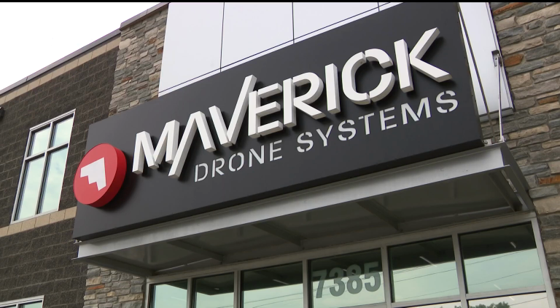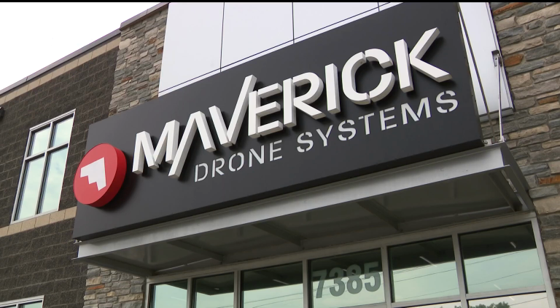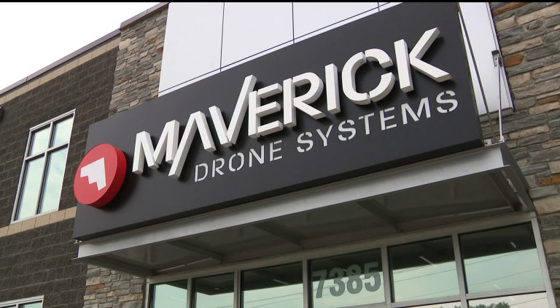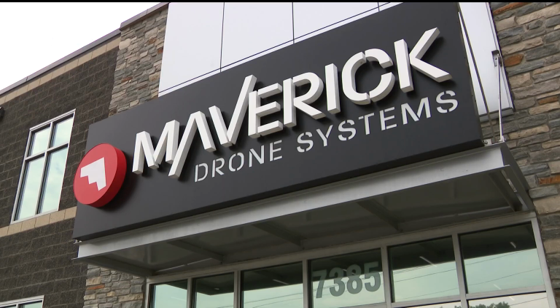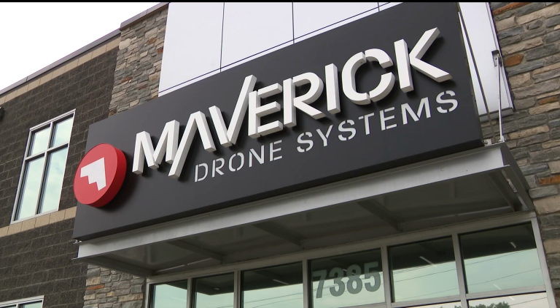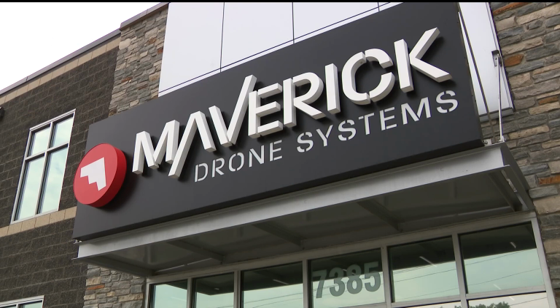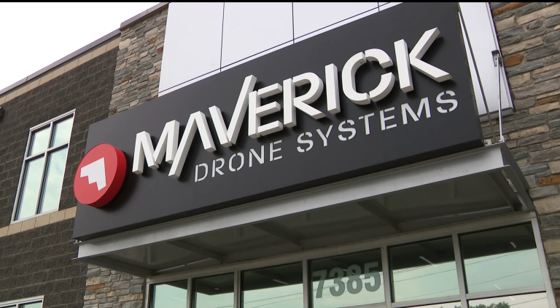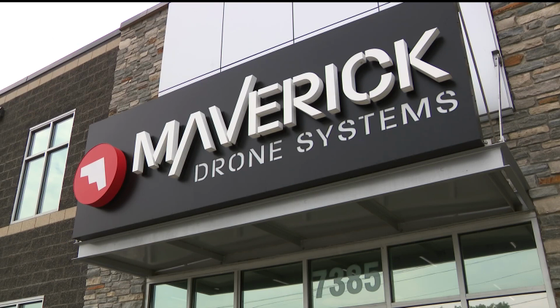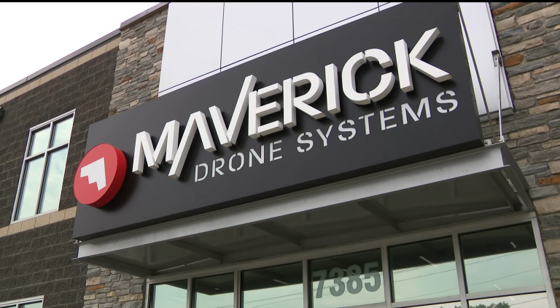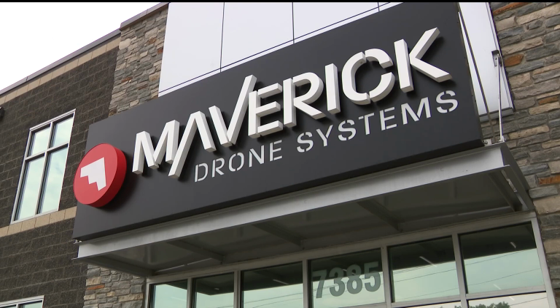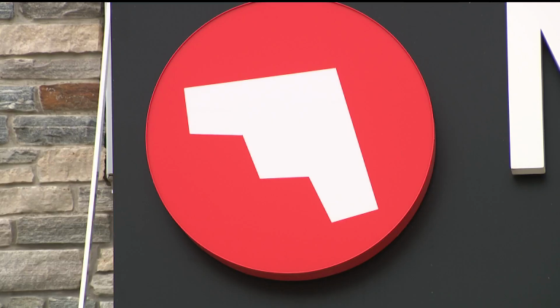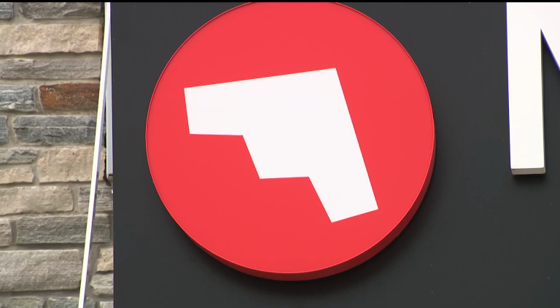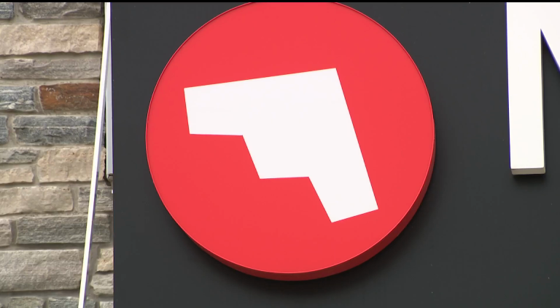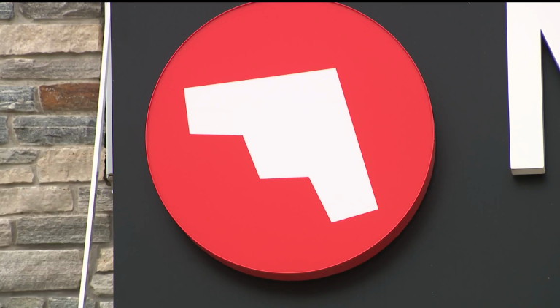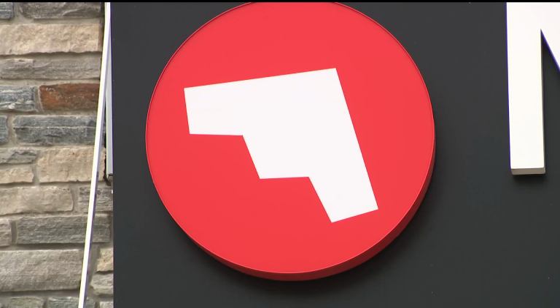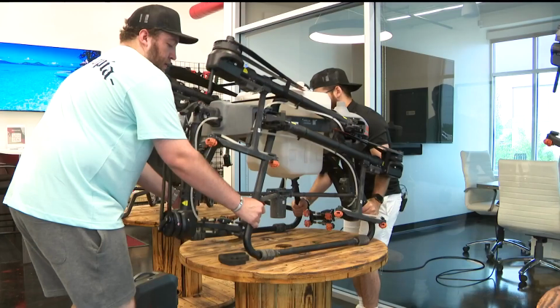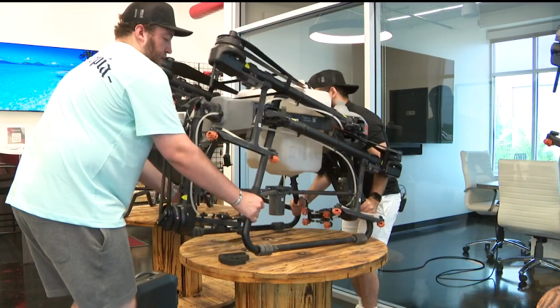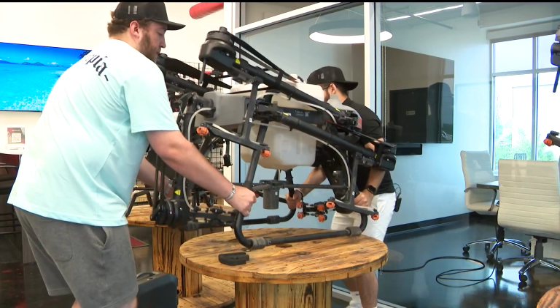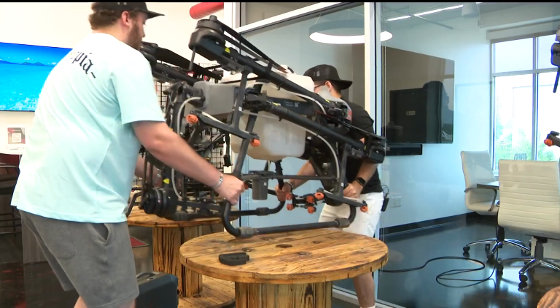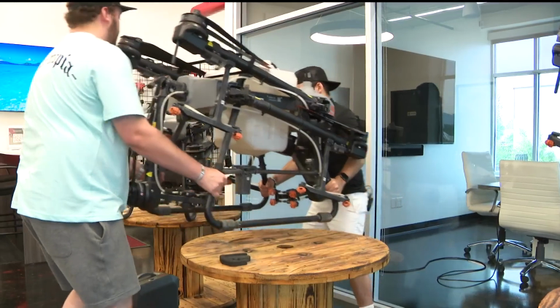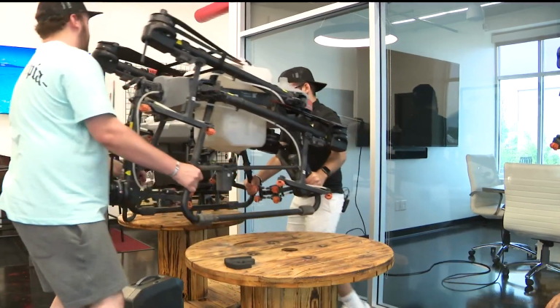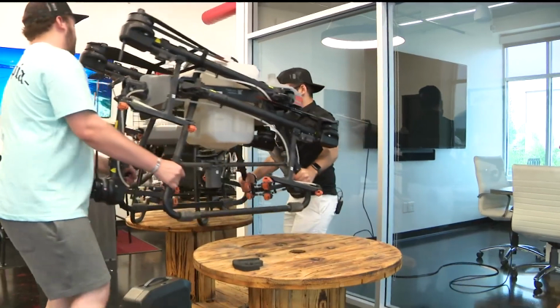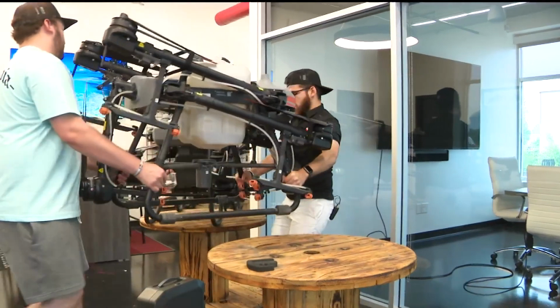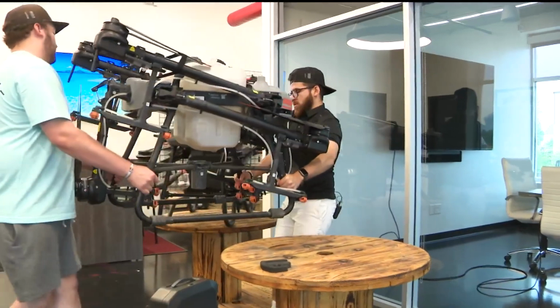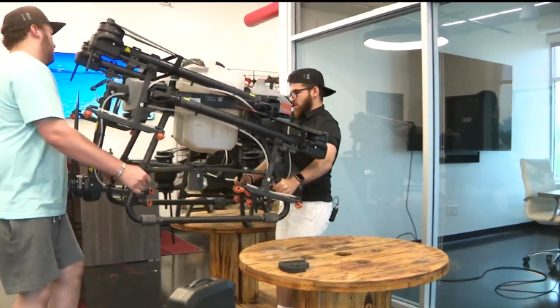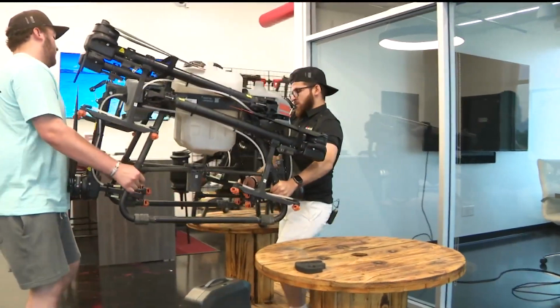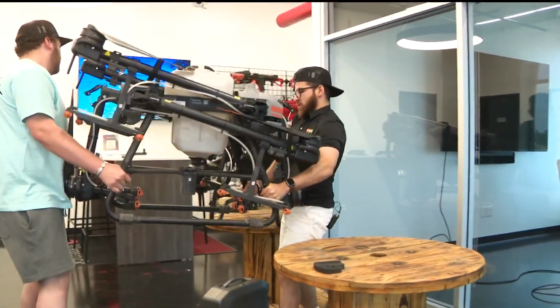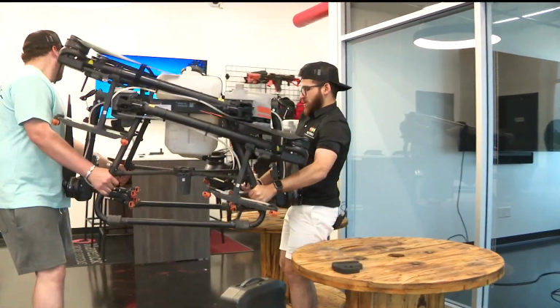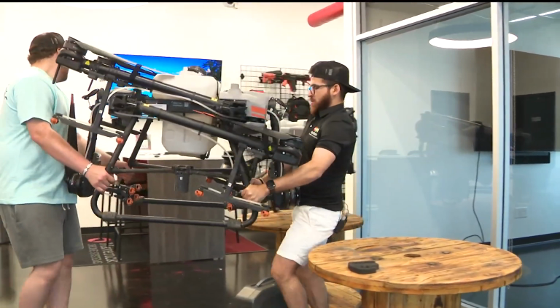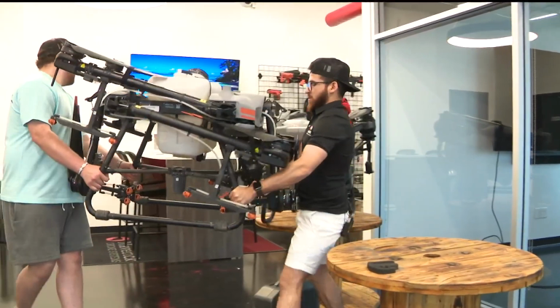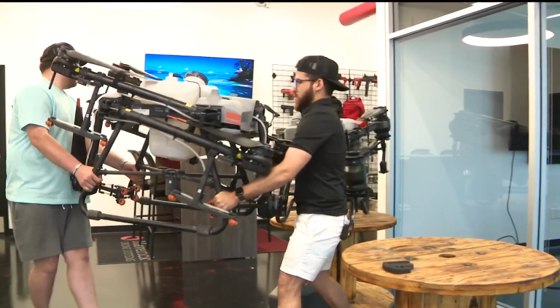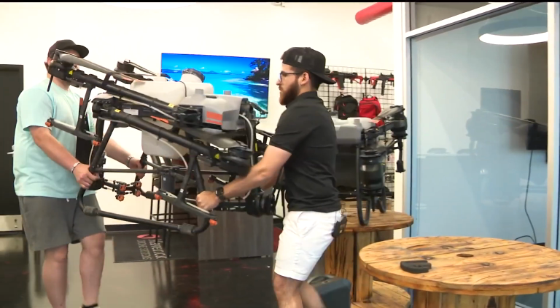As their name suggests, they also sell drones. It is a big drone, yes.